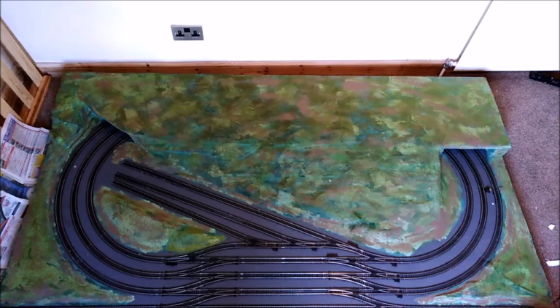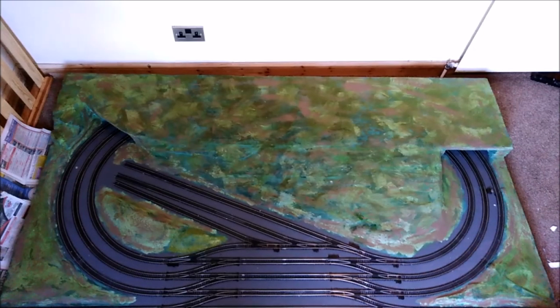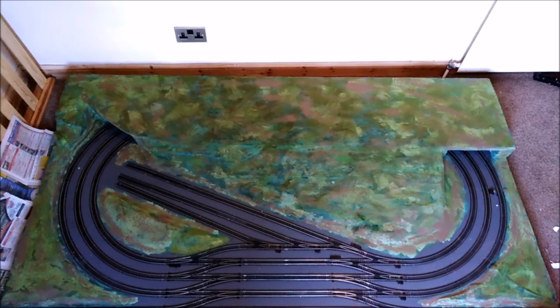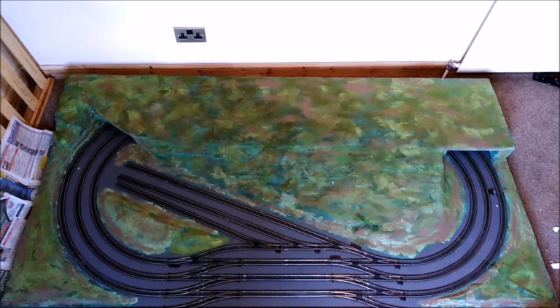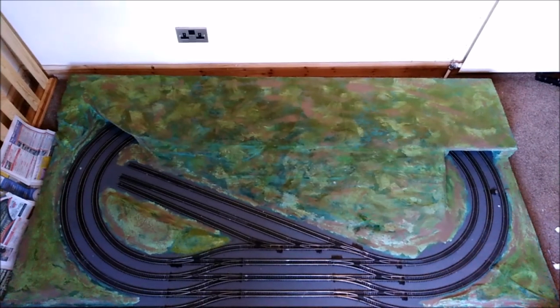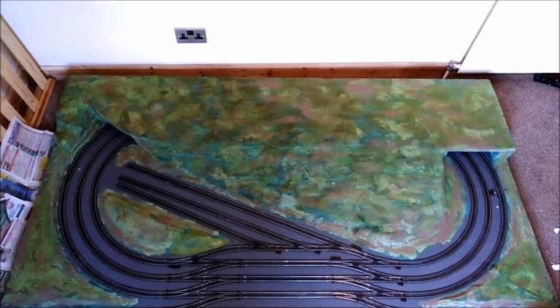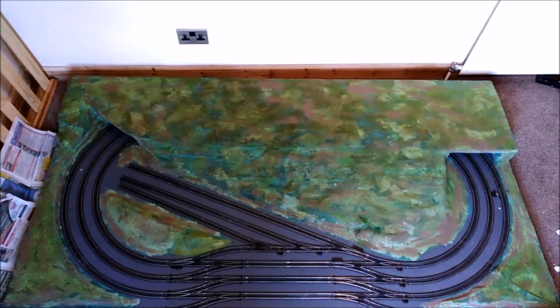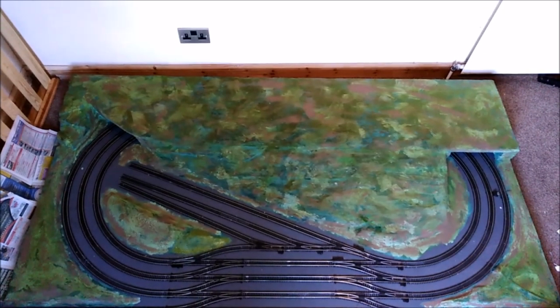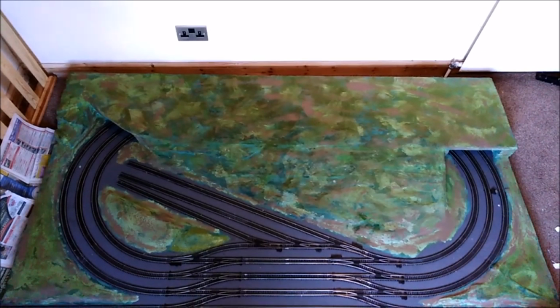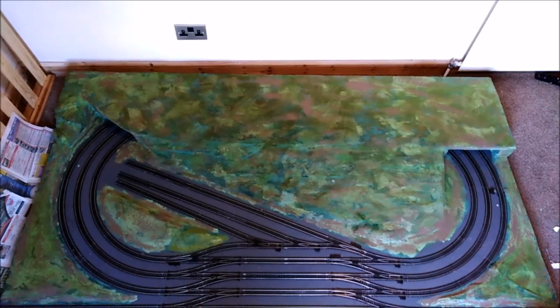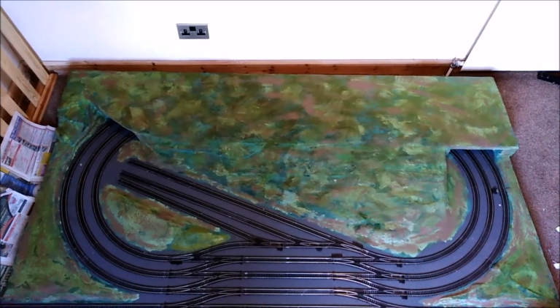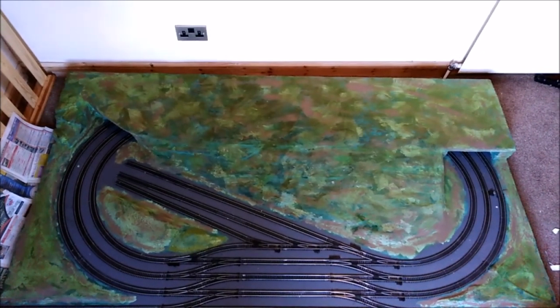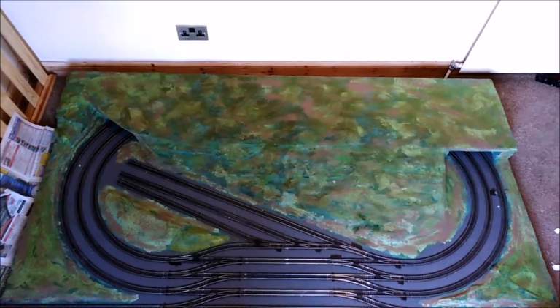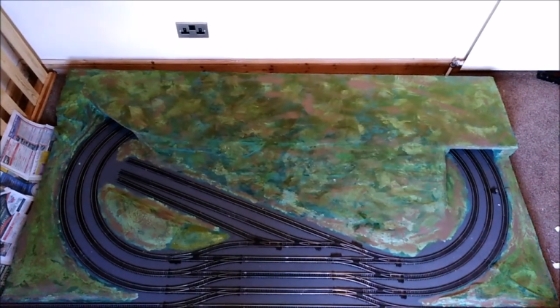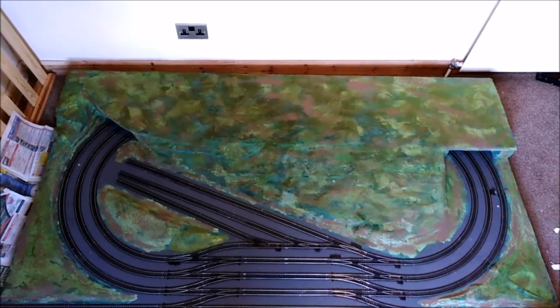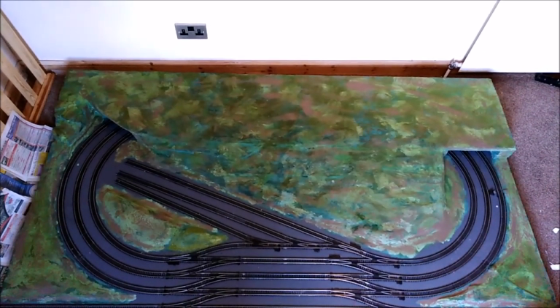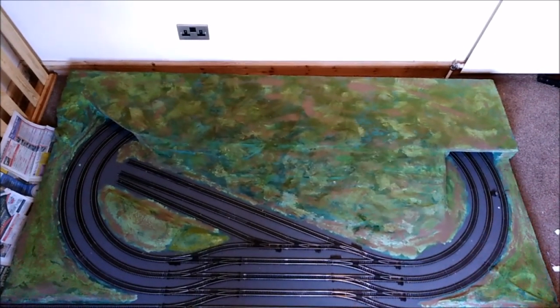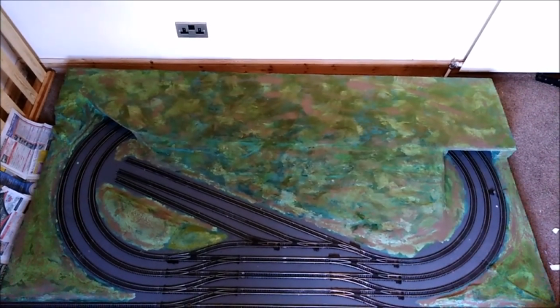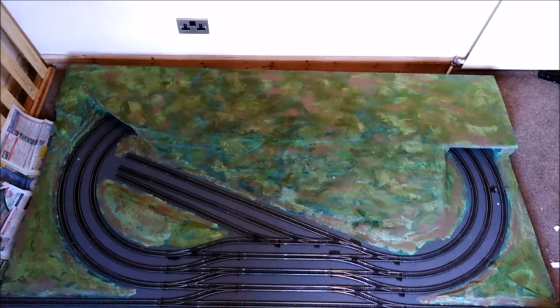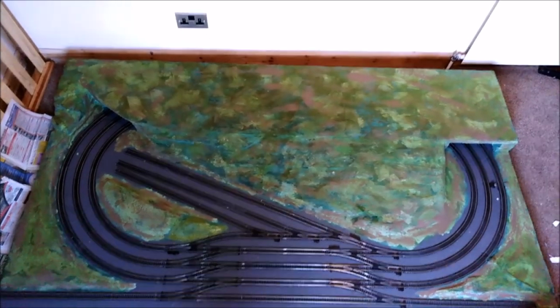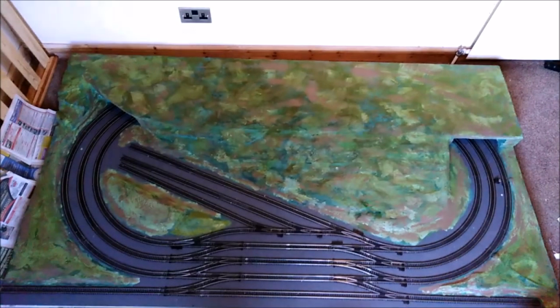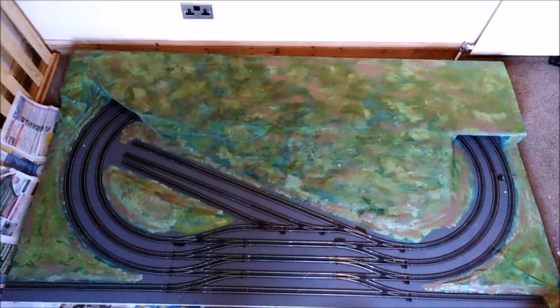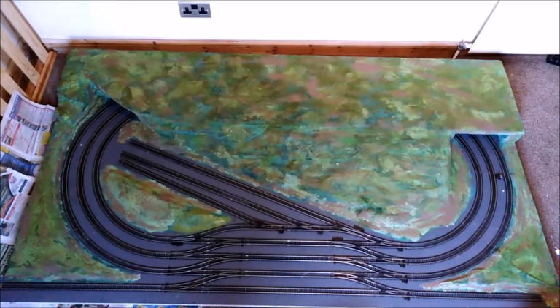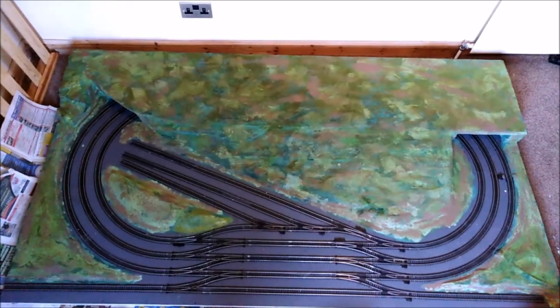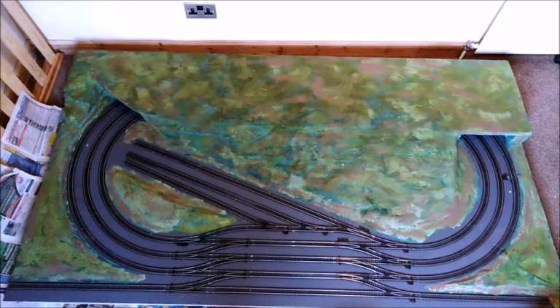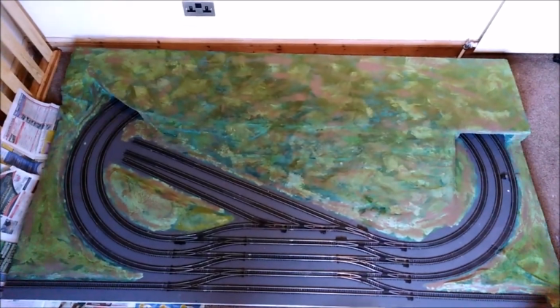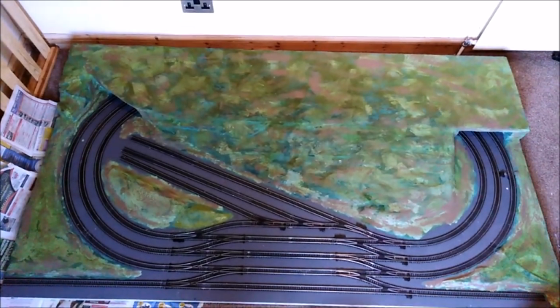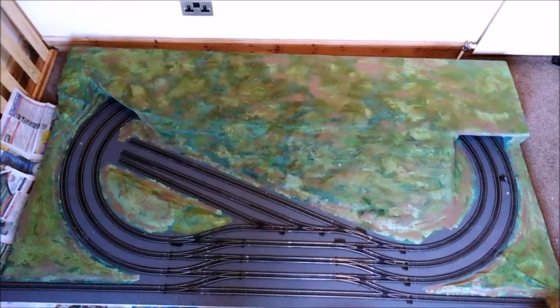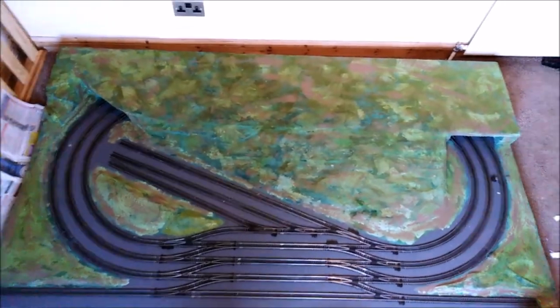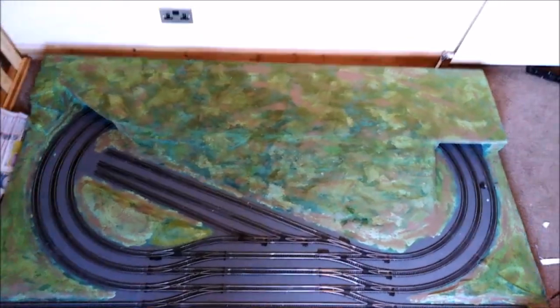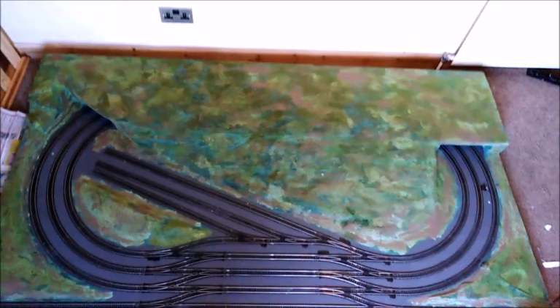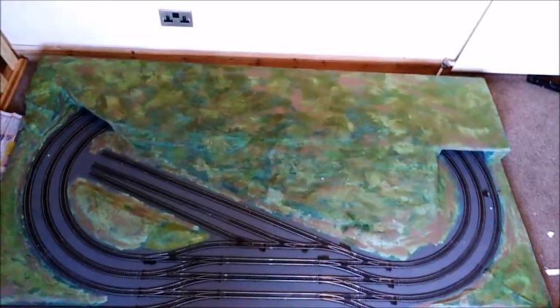So this is the state of play: fully painted, fully dried, trackle, pinned, all ready to go.